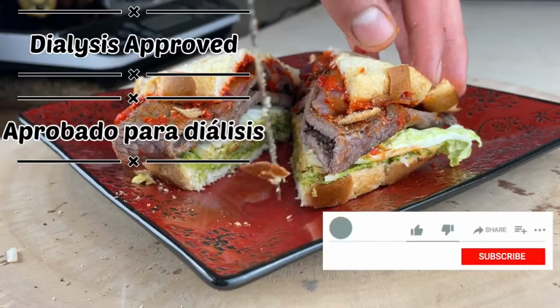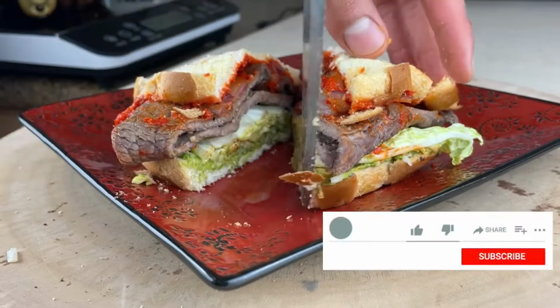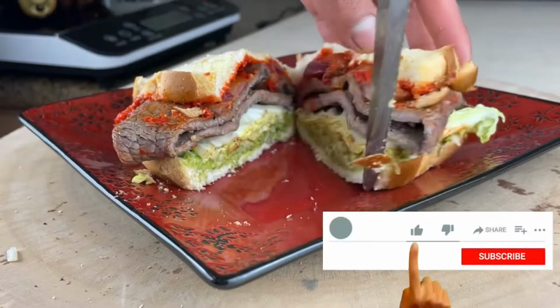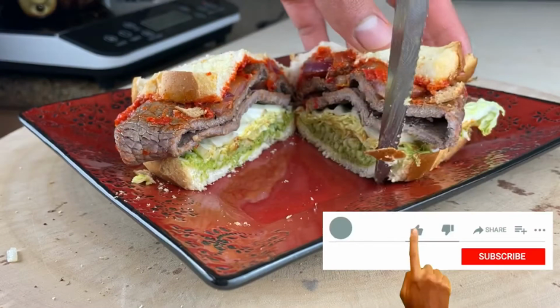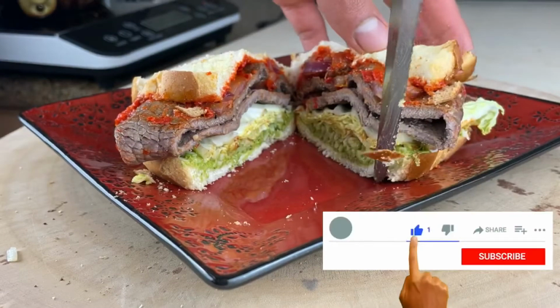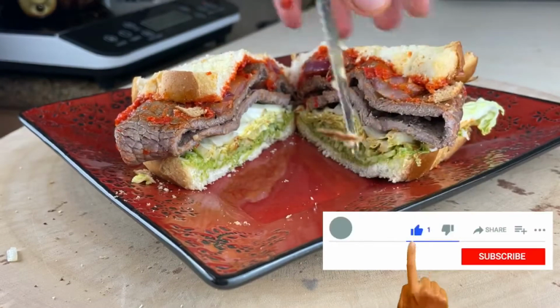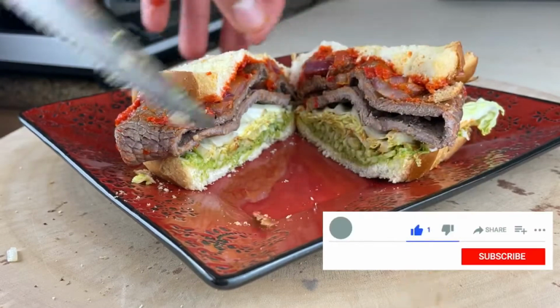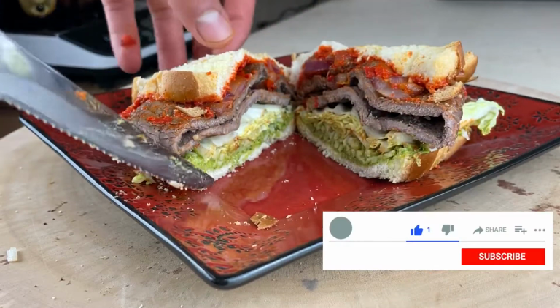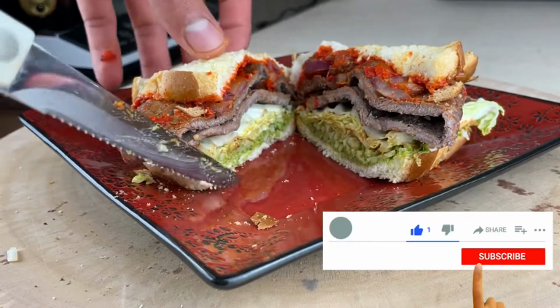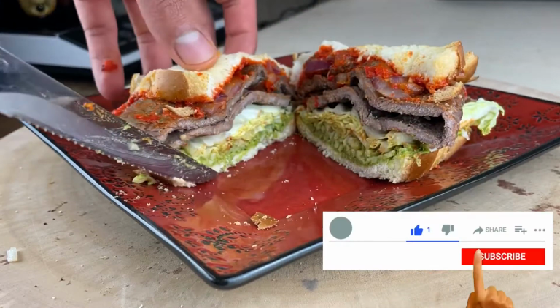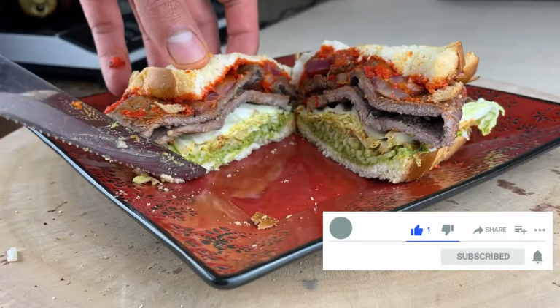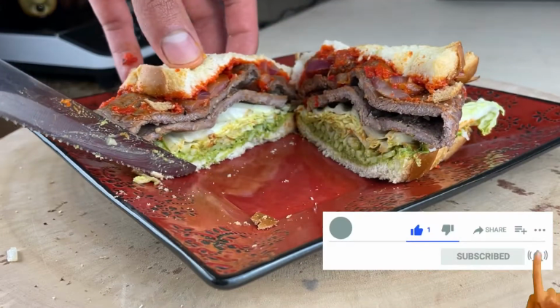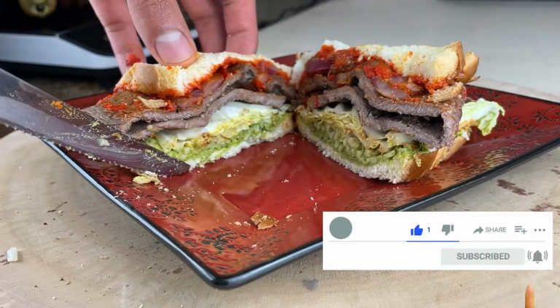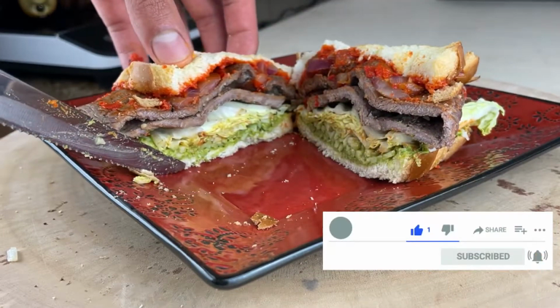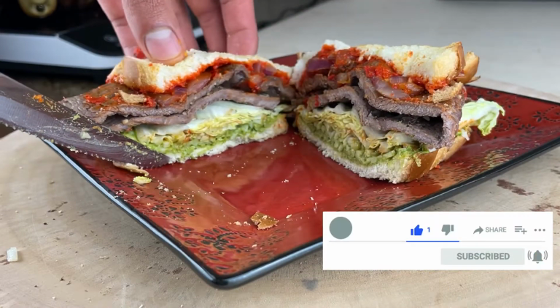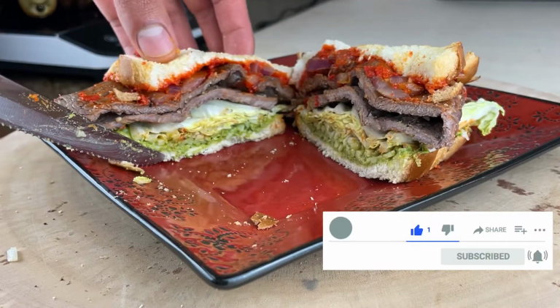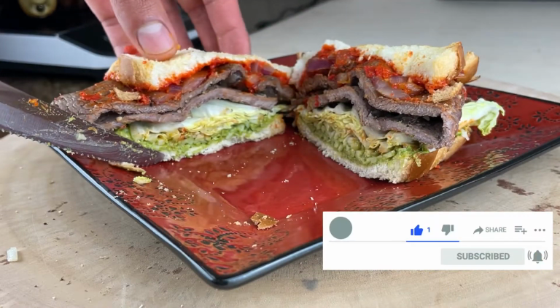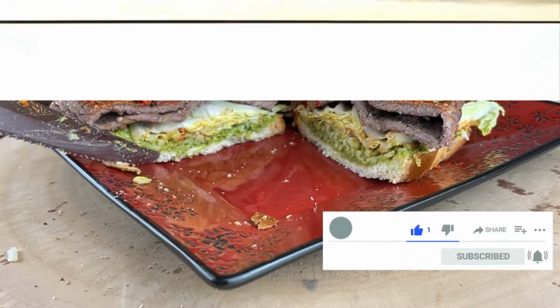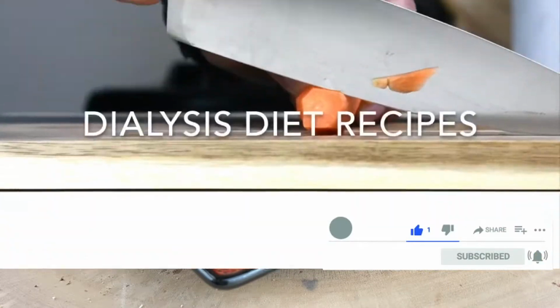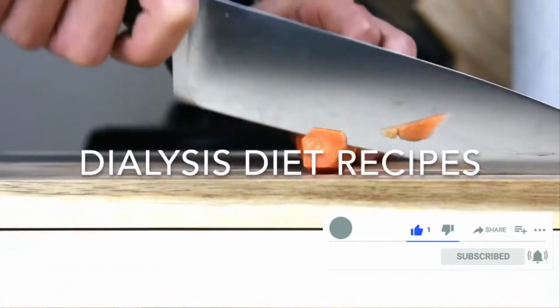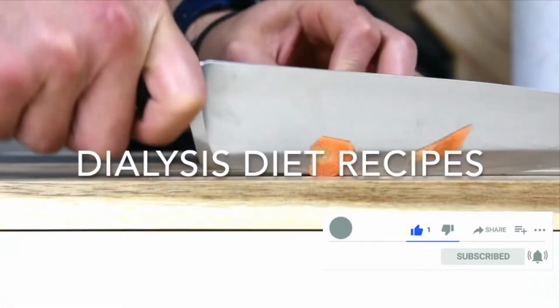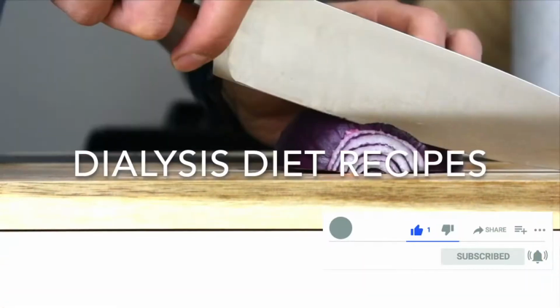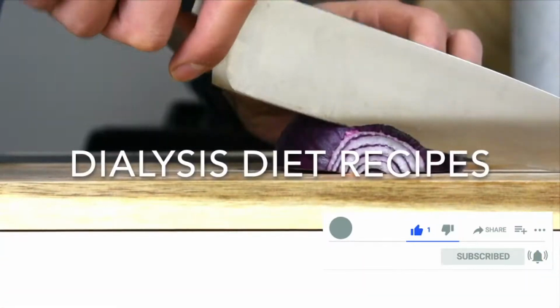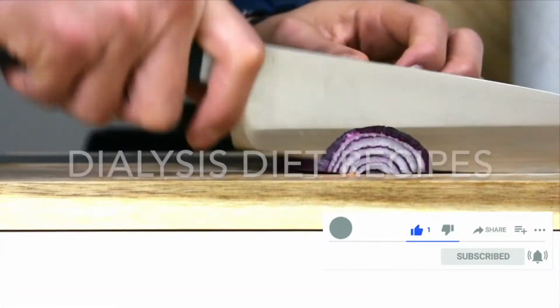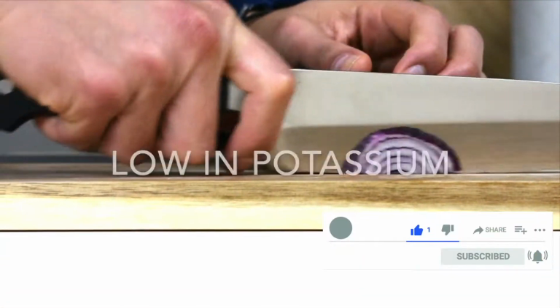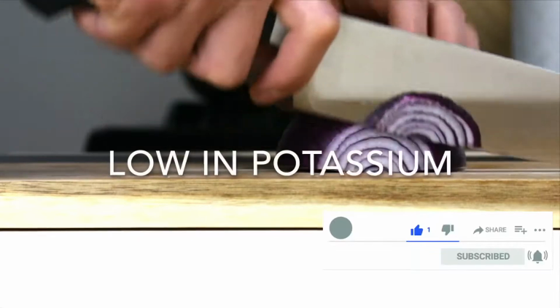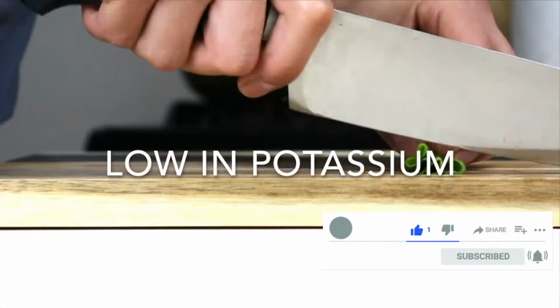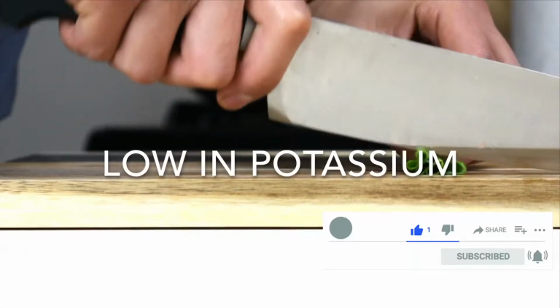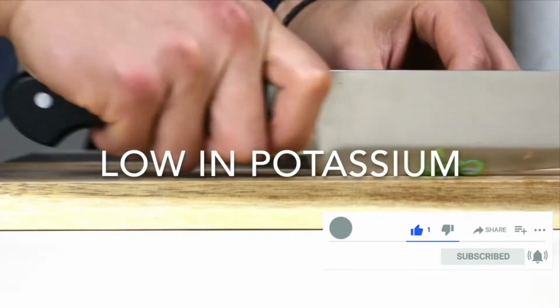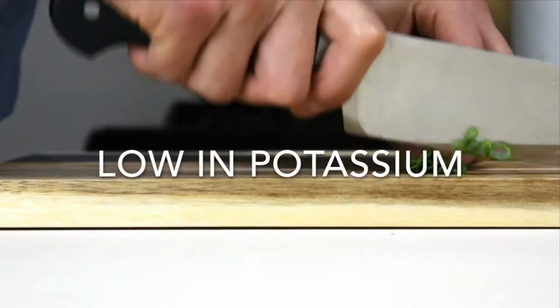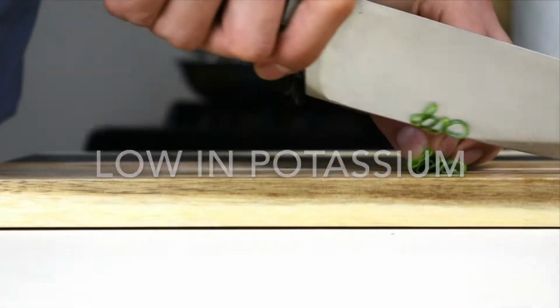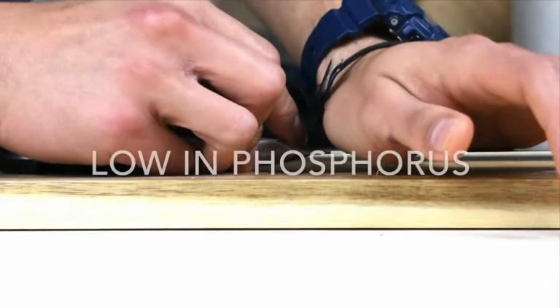And please don't forget to hit the like, subscribe, and the notification bell to not miss any new content every Friday.